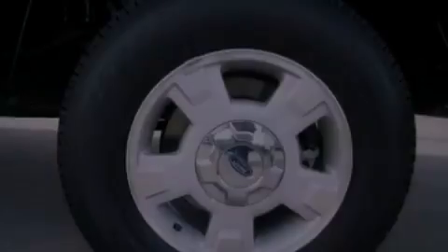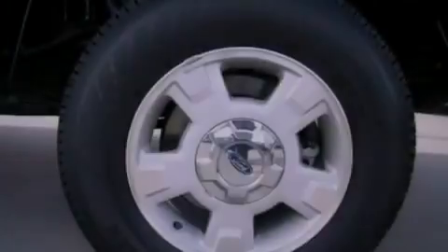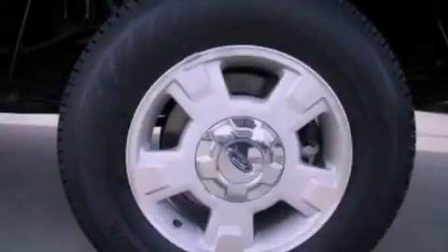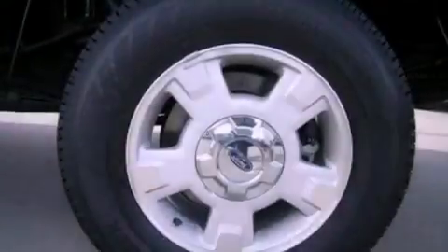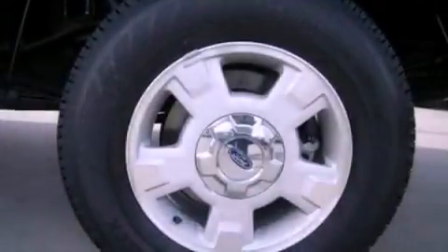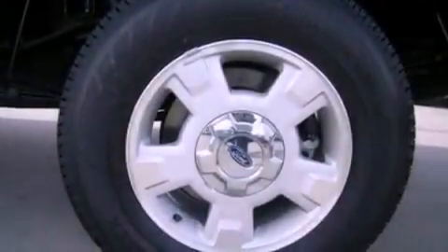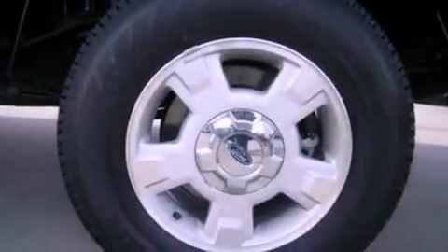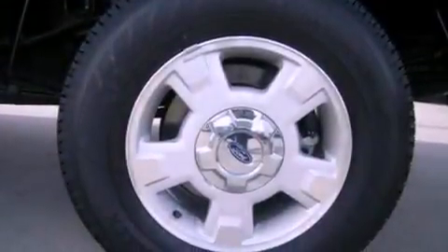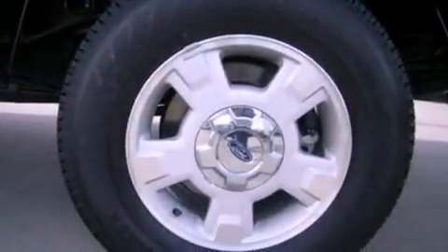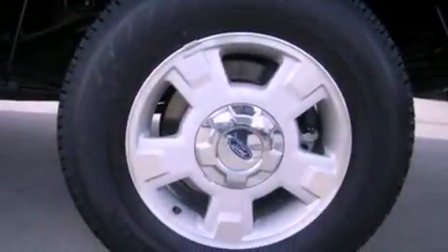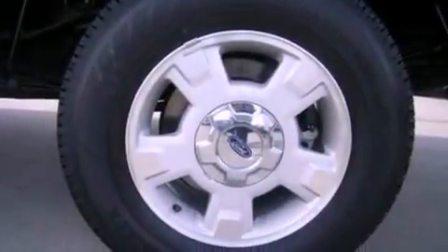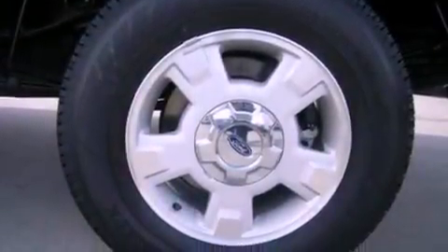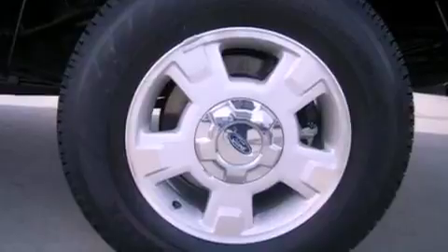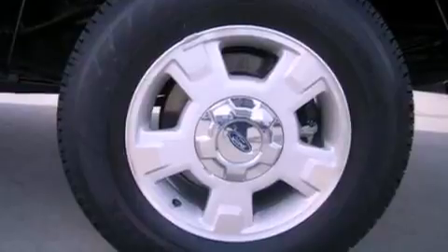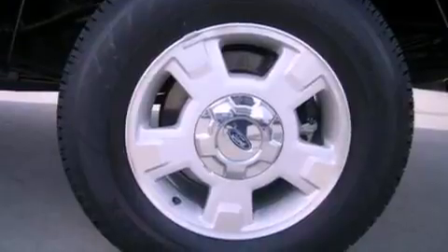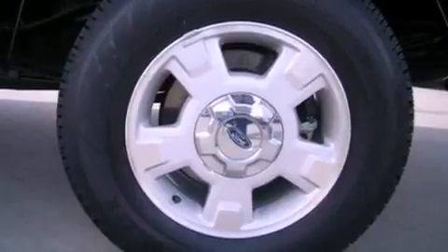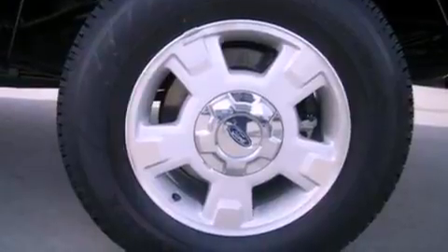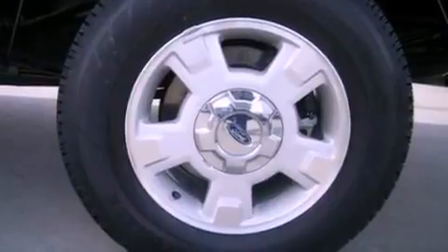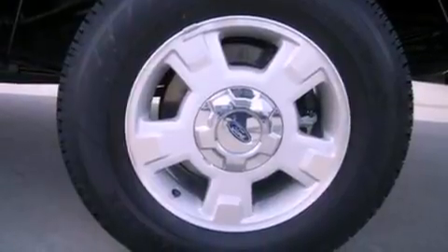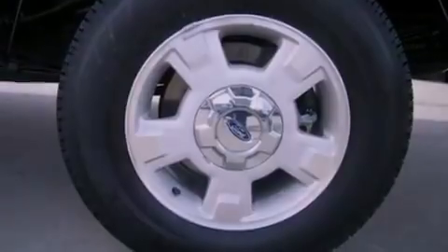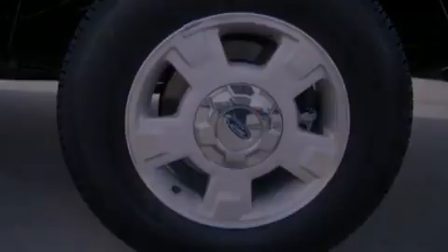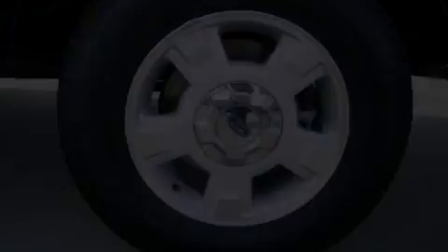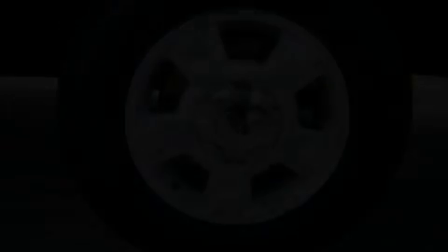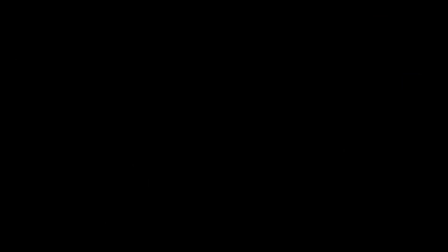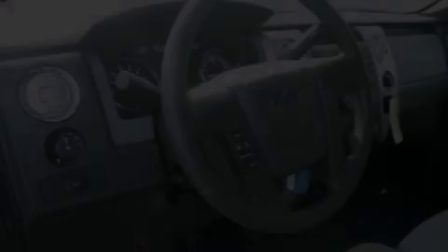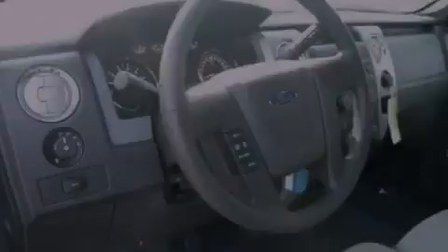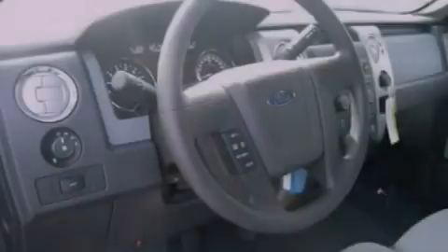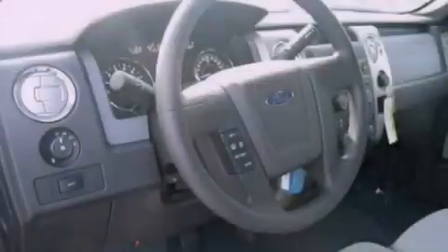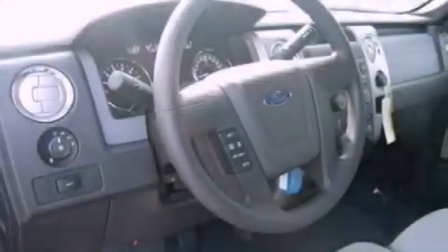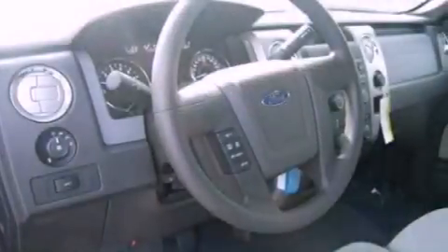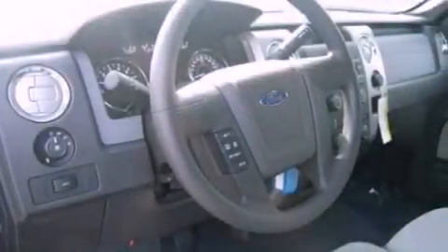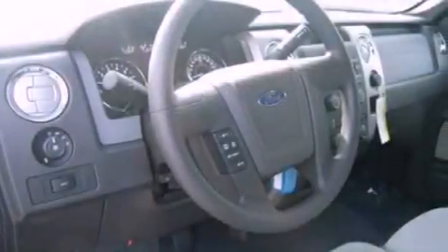An anti-lock braking system, side curtain airbags, door reinforcement beams, air conditioning, and an auxiliary power outlet.